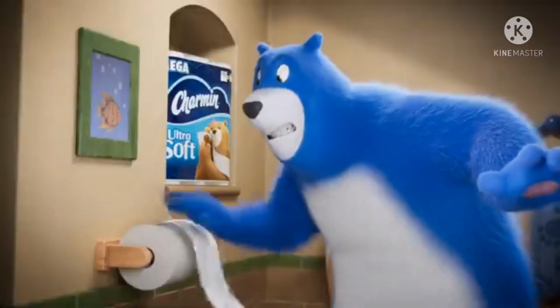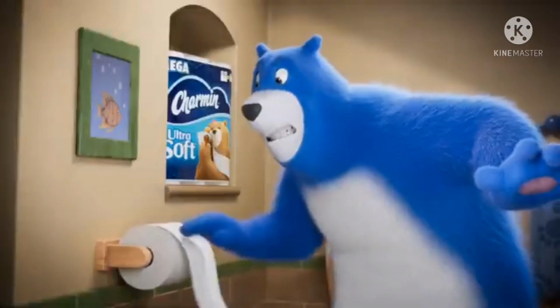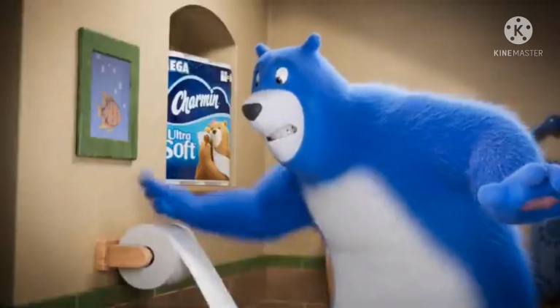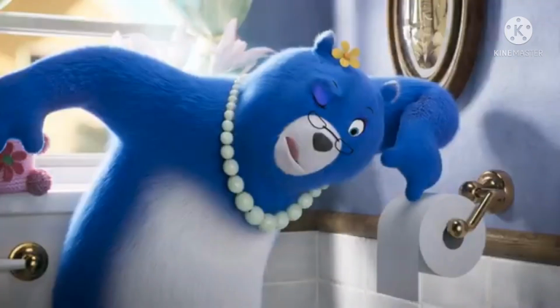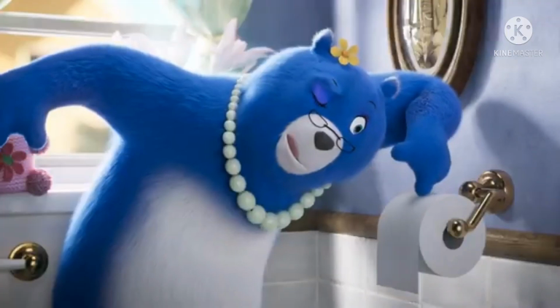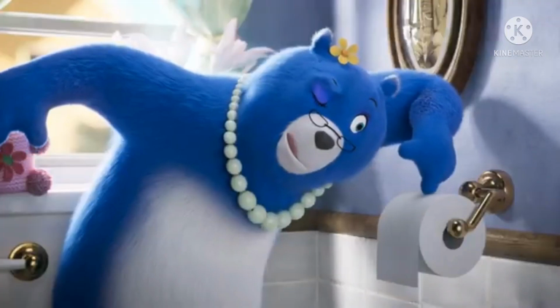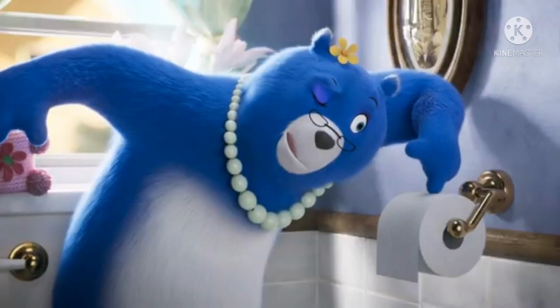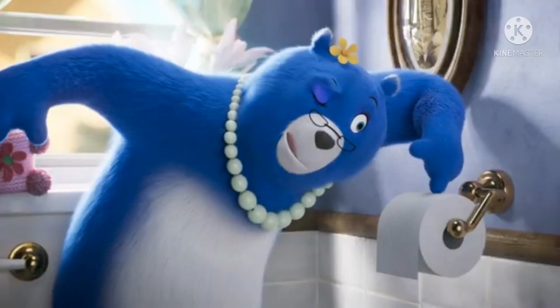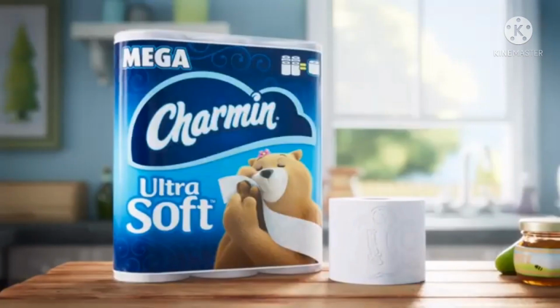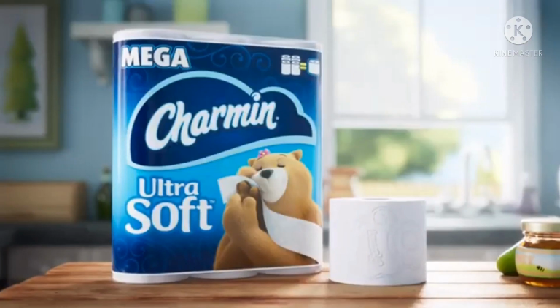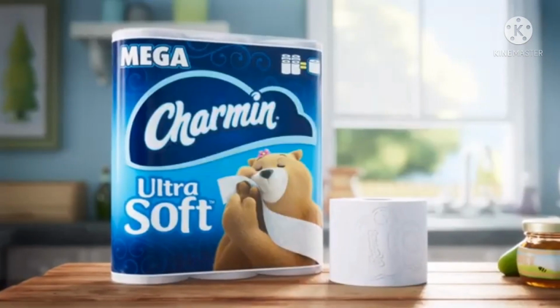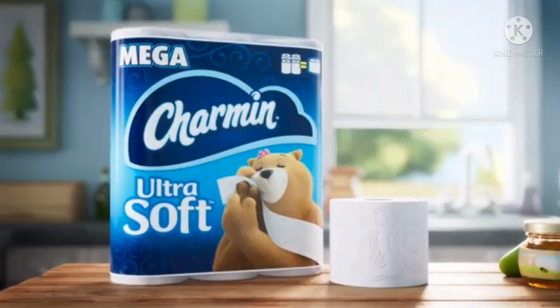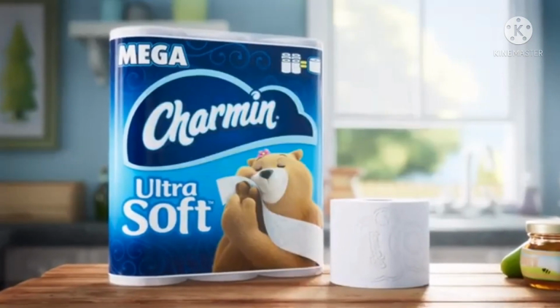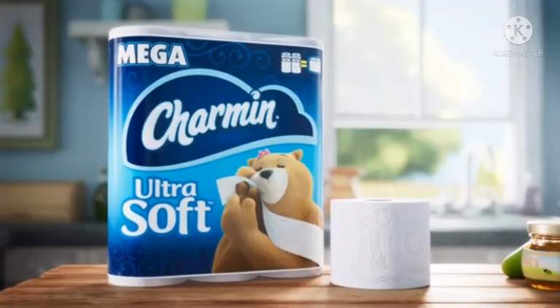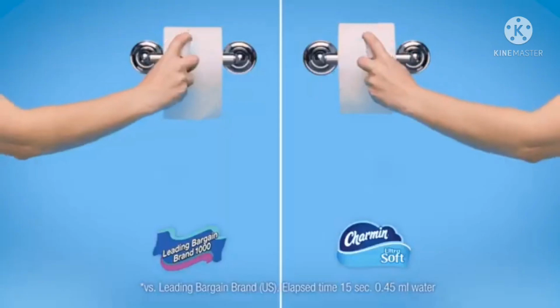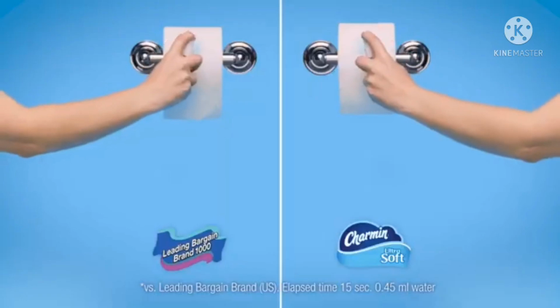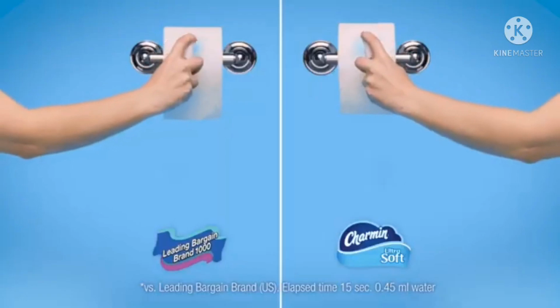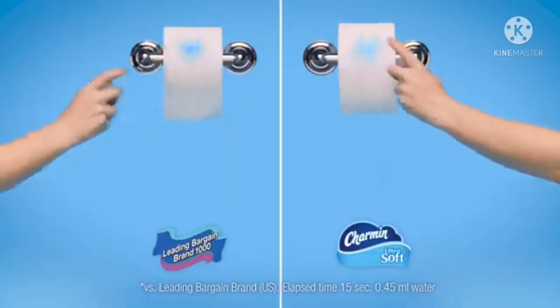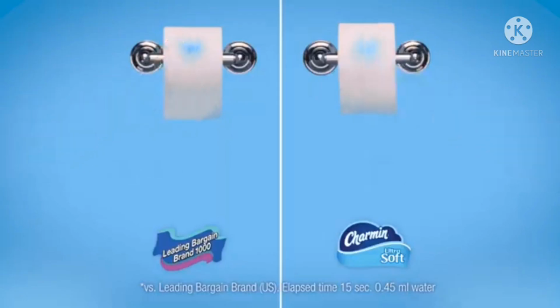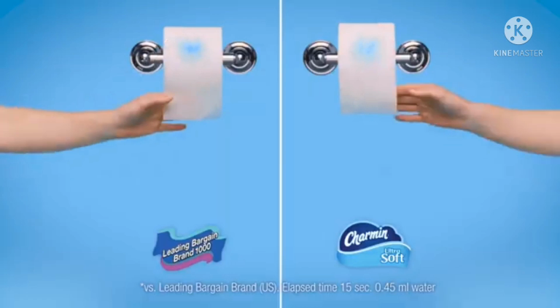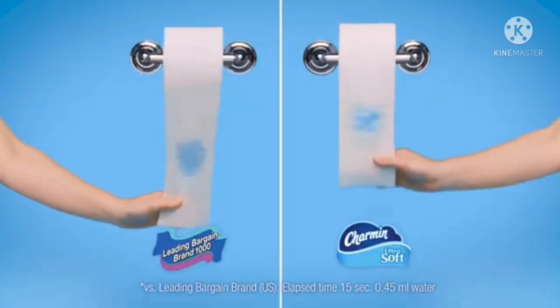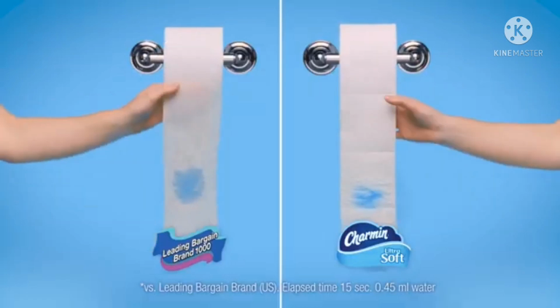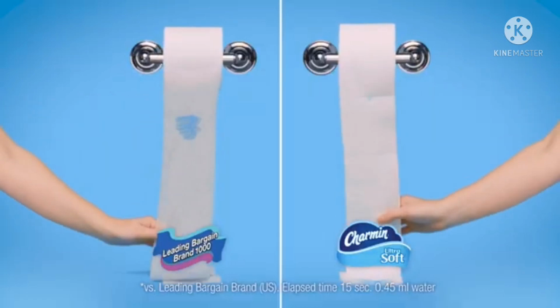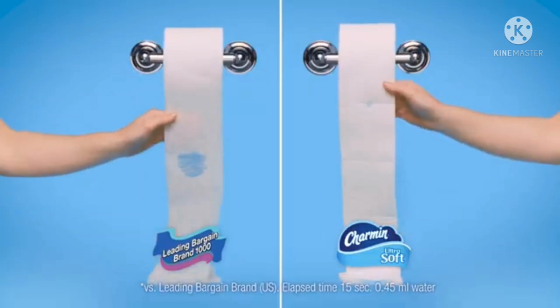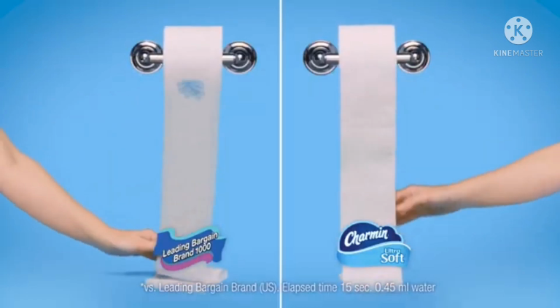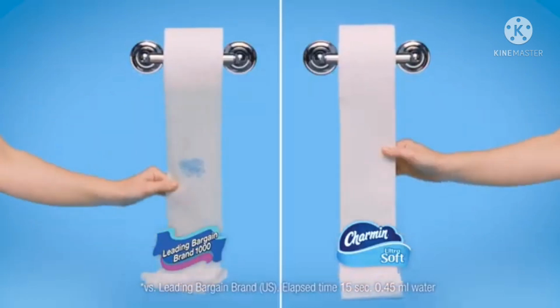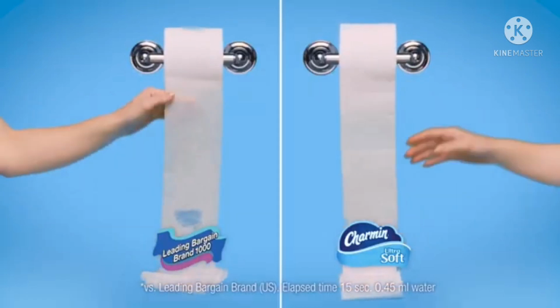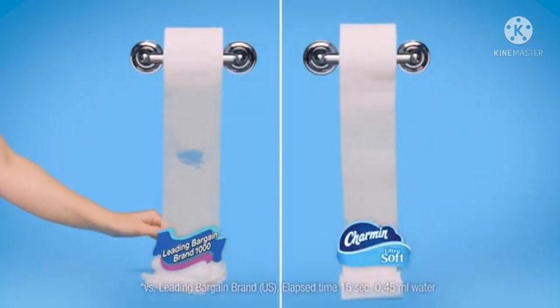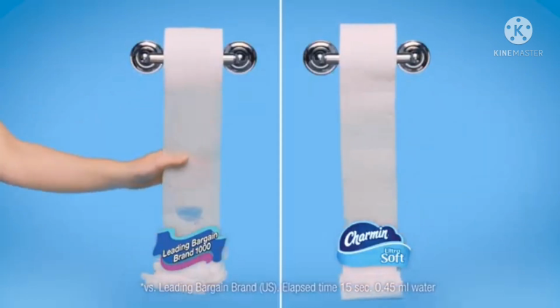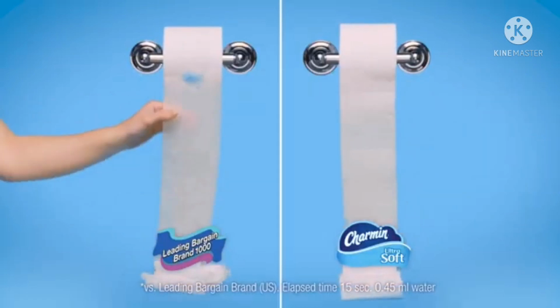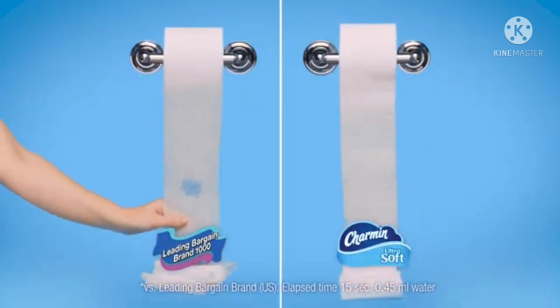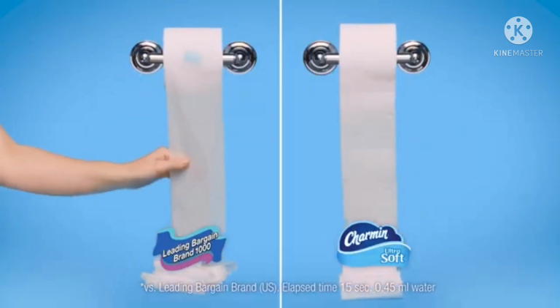Charmin Ultra Soft is so cushiony soft, you'll want more. But it's so absorbent, you can use less. So it's always worth it.